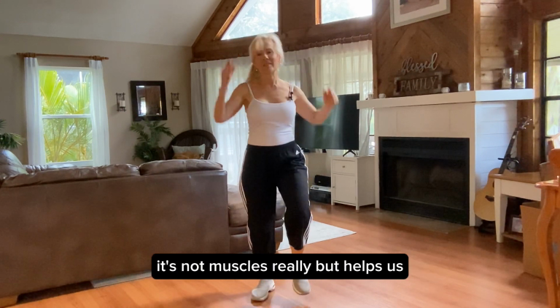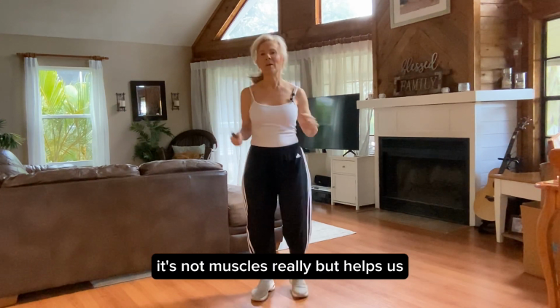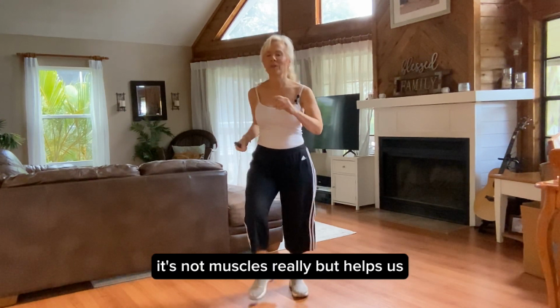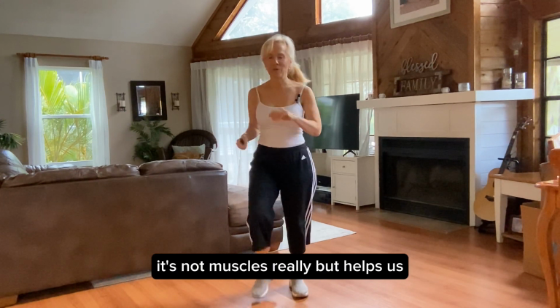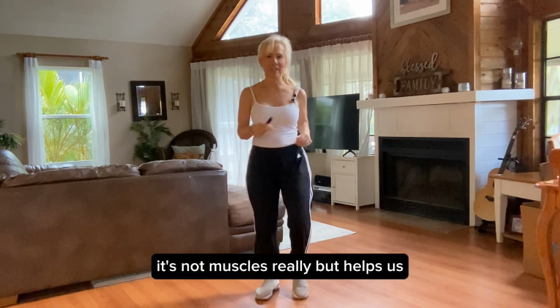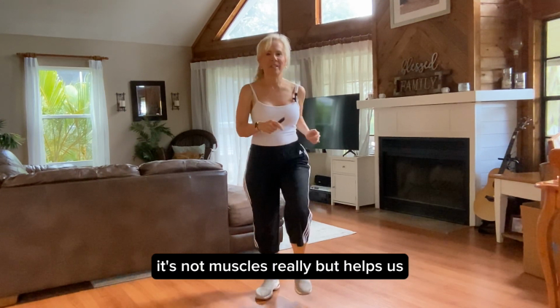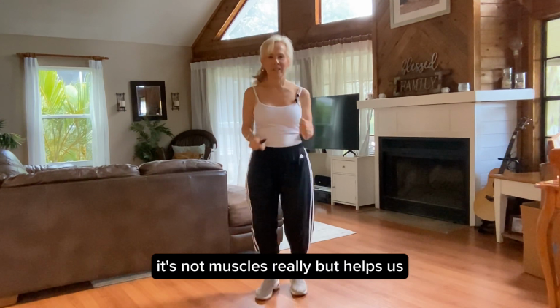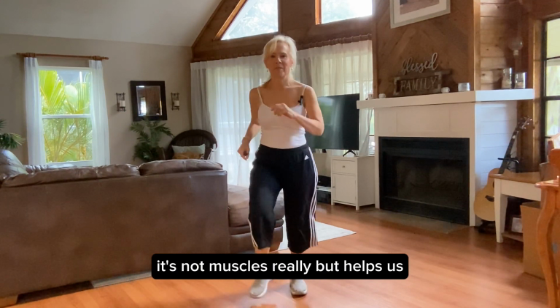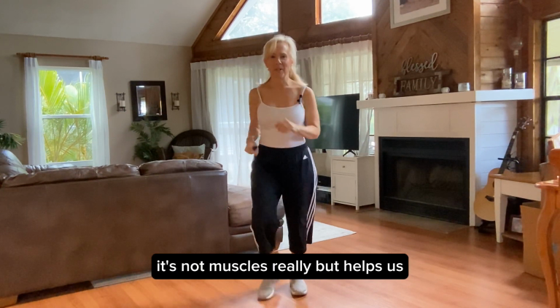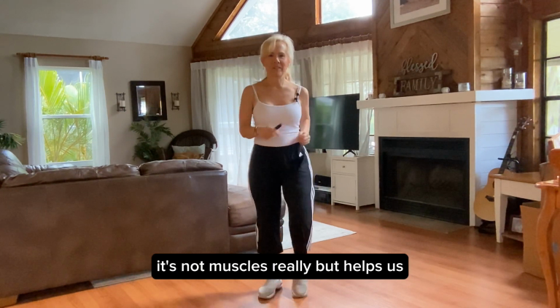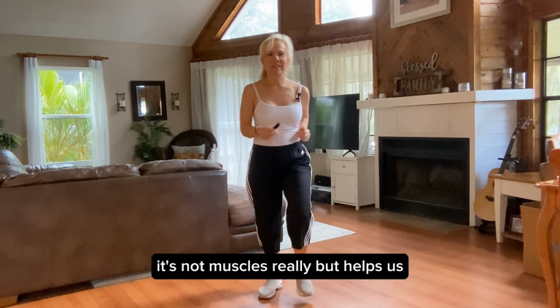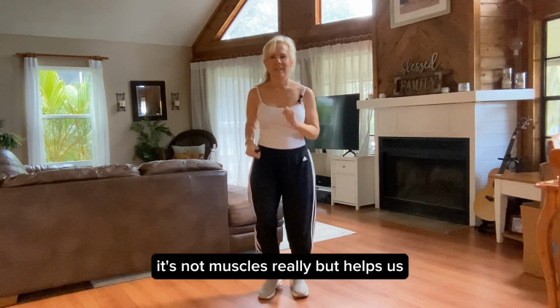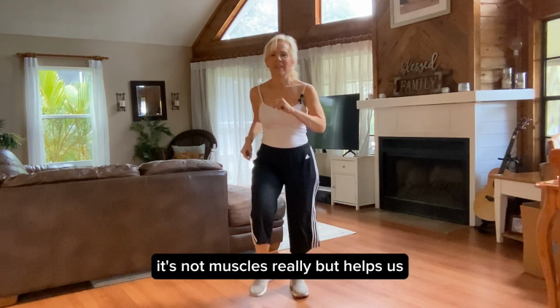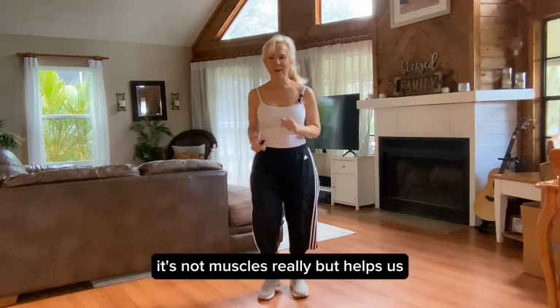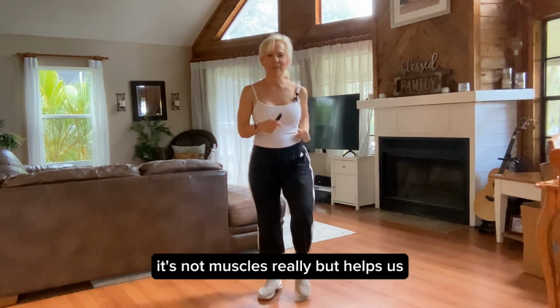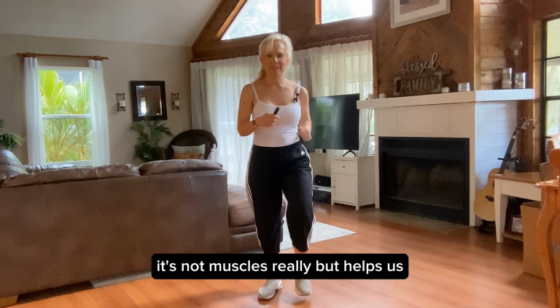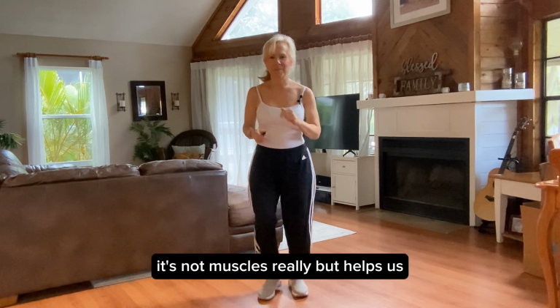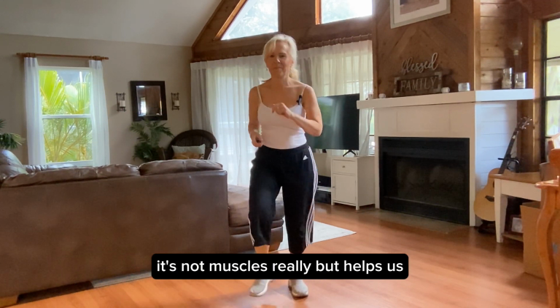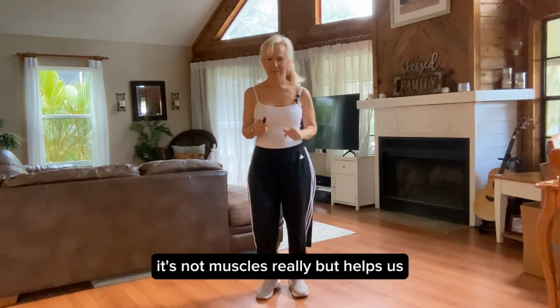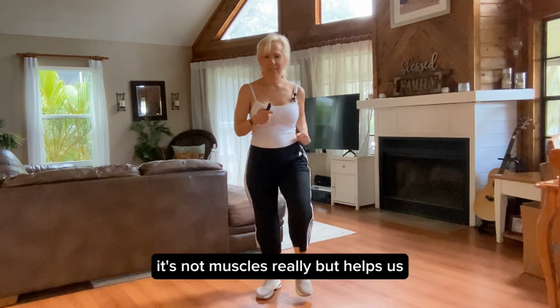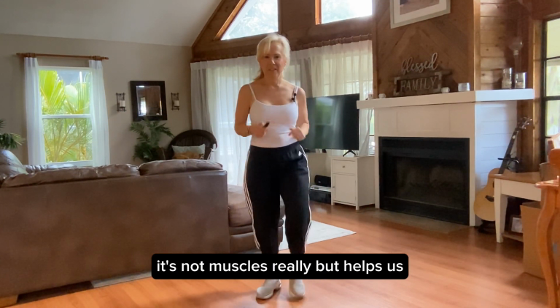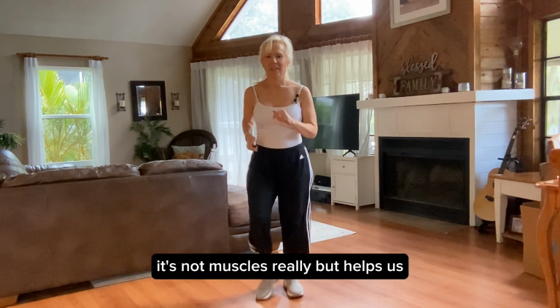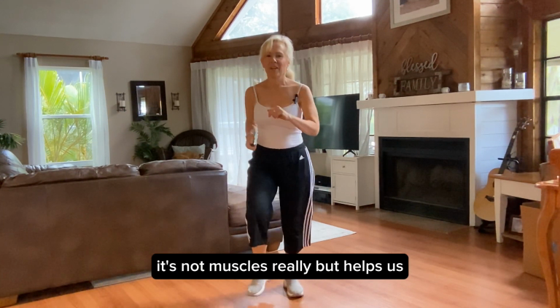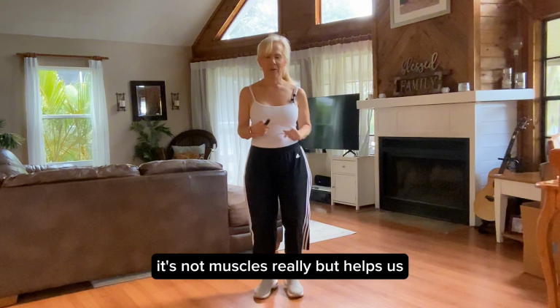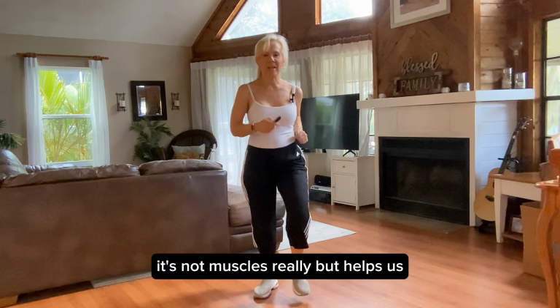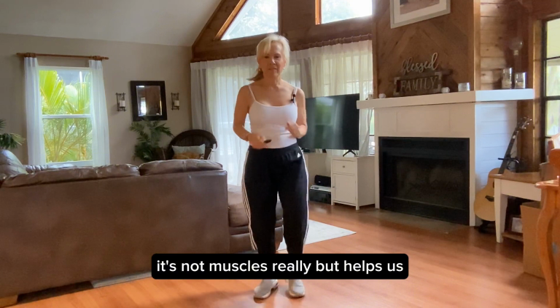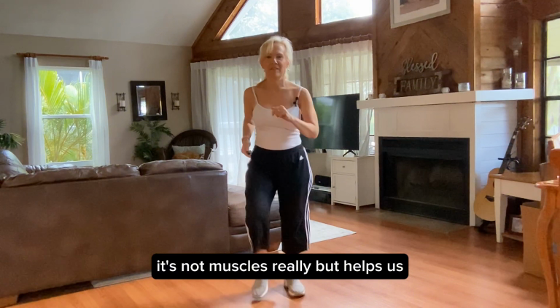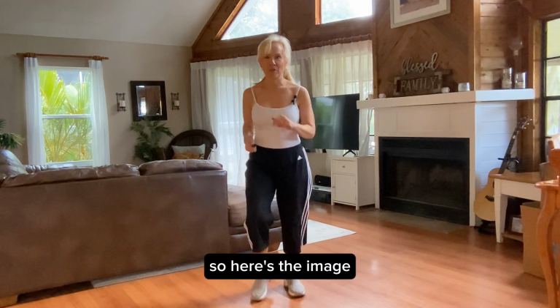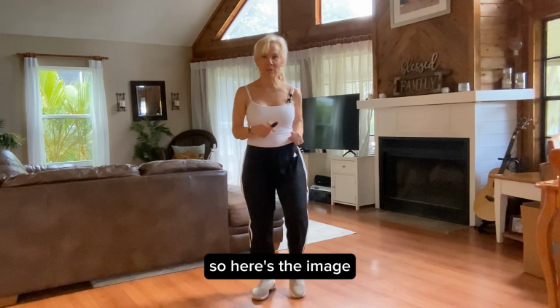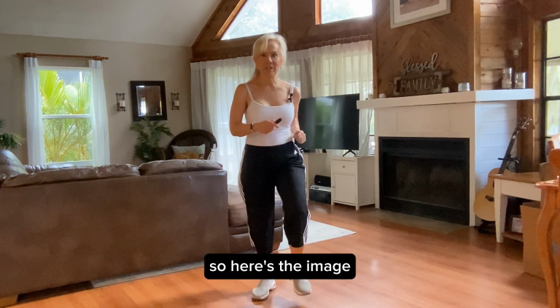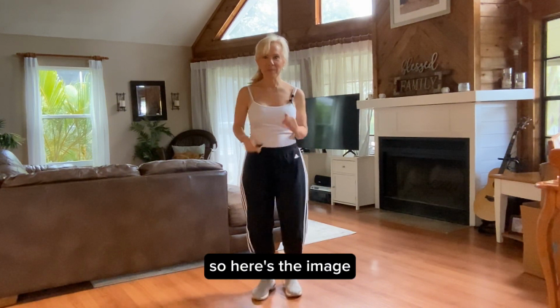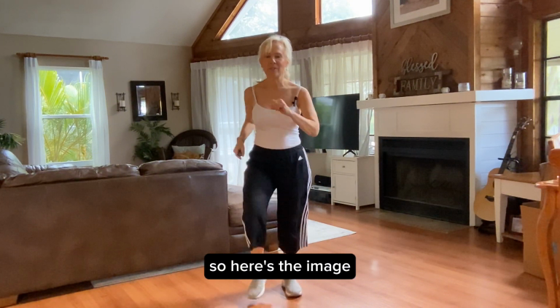This helps us exercise our memory in our brain — it's not literally muscles, but it helps us. Okay, so here's the image.